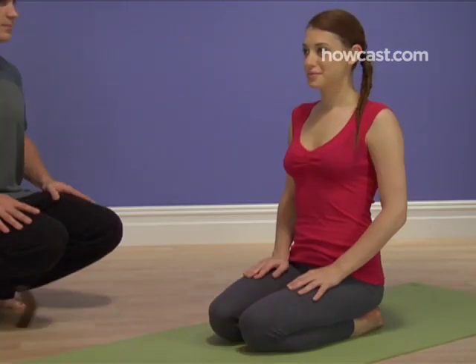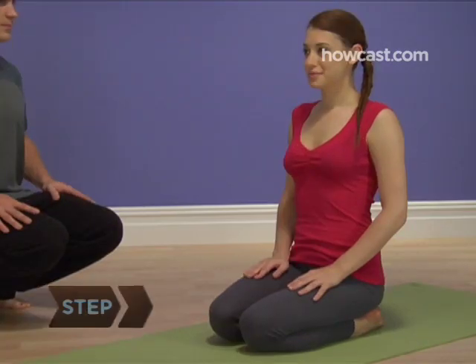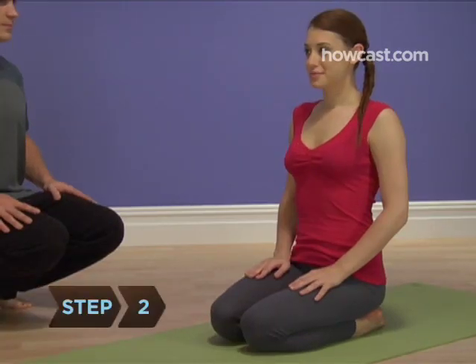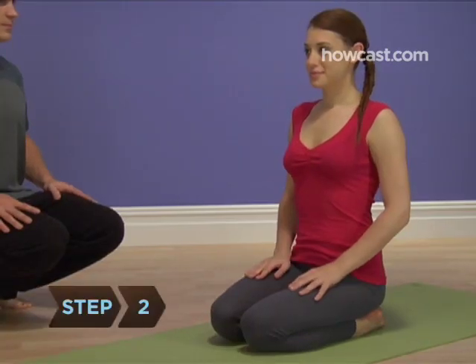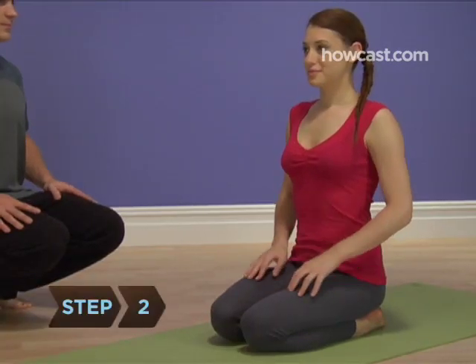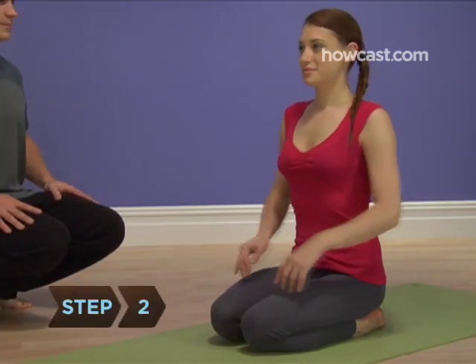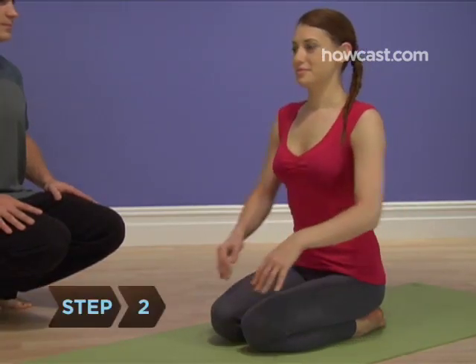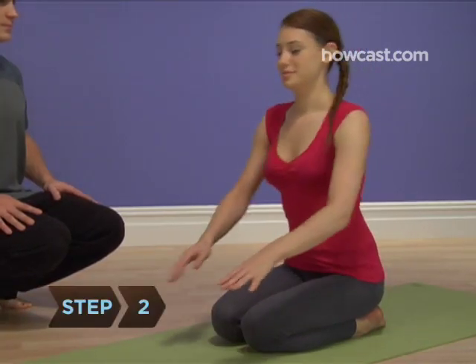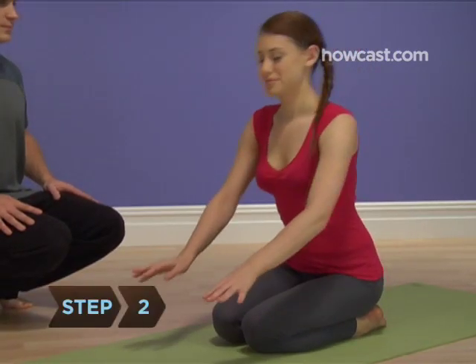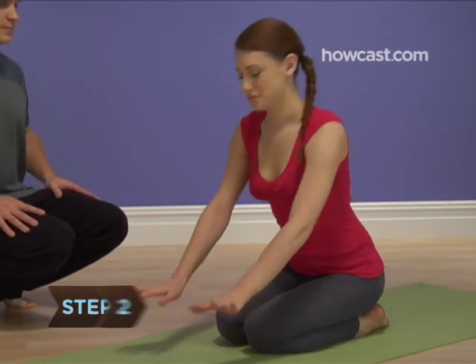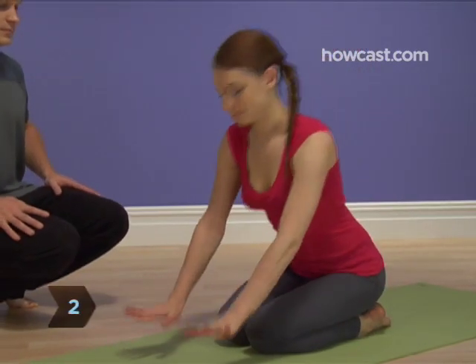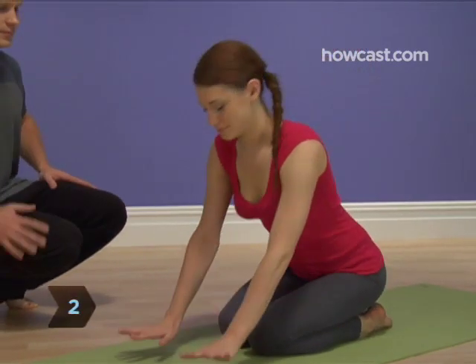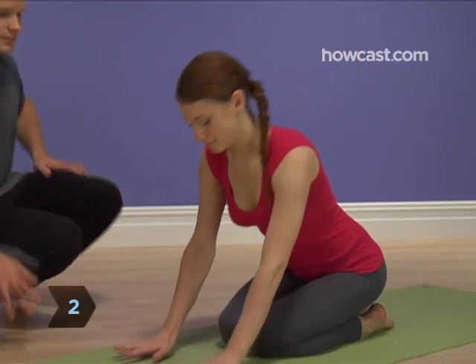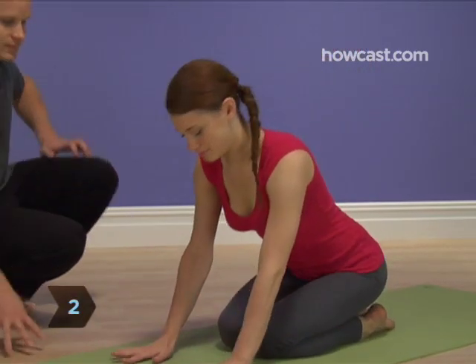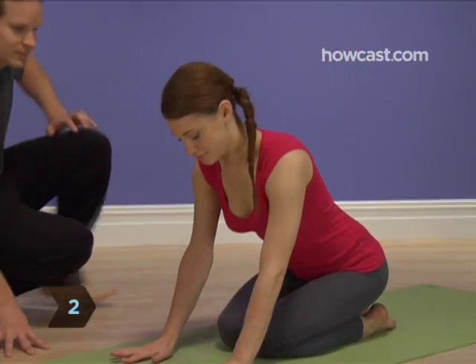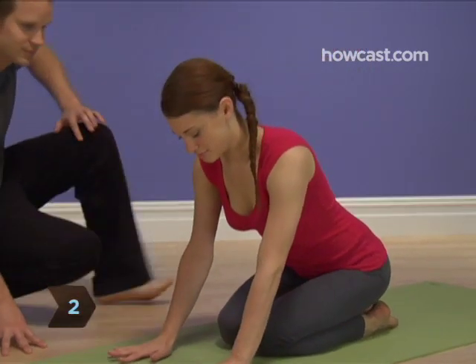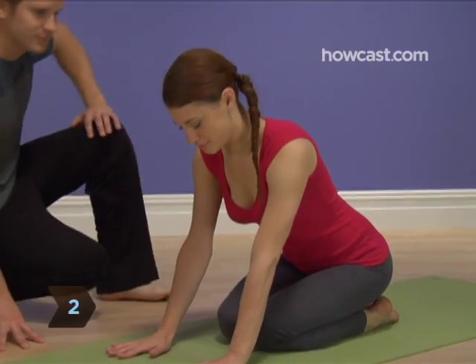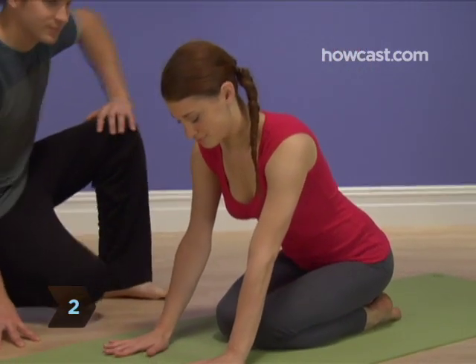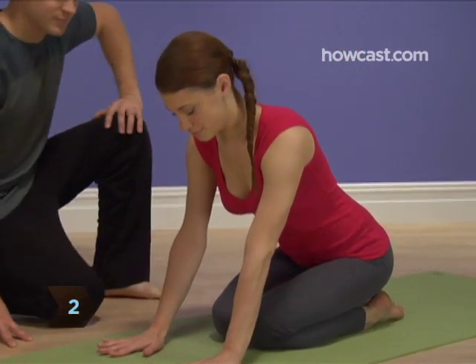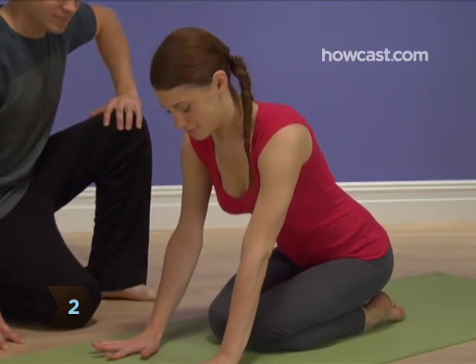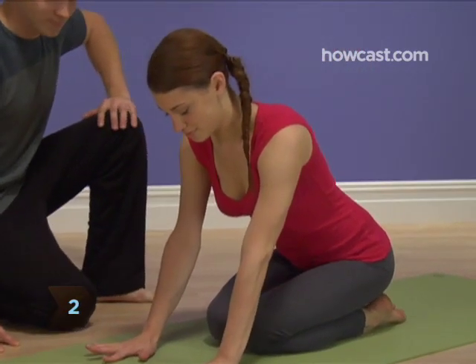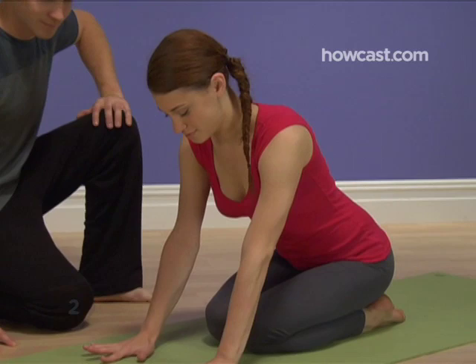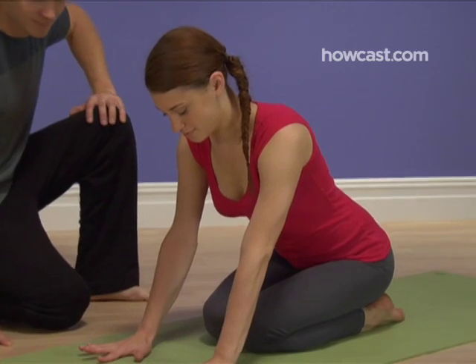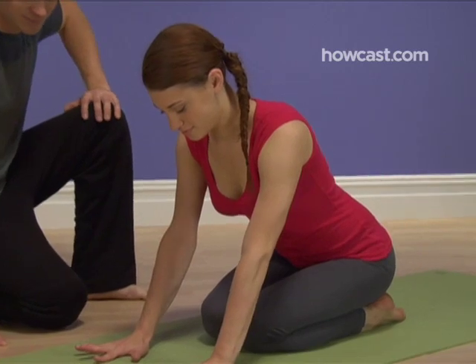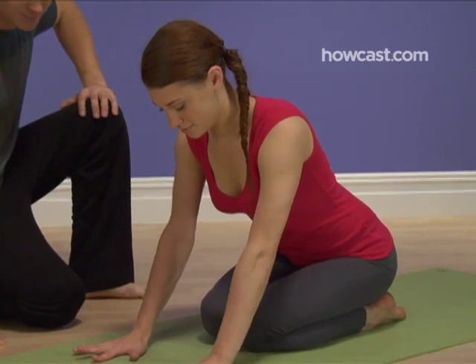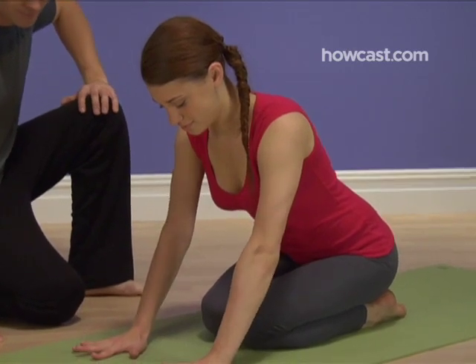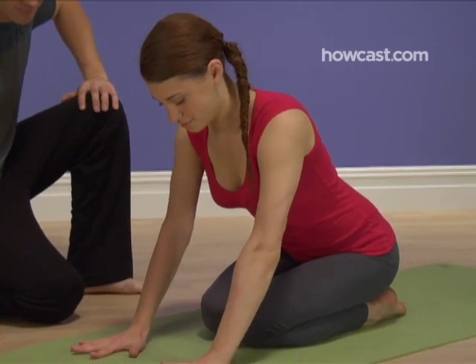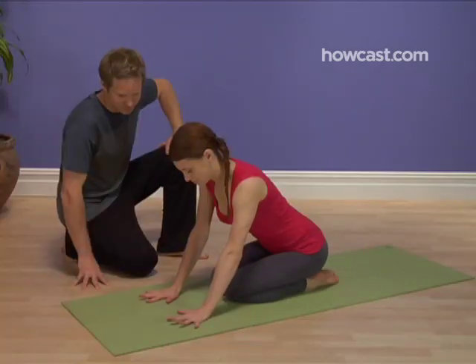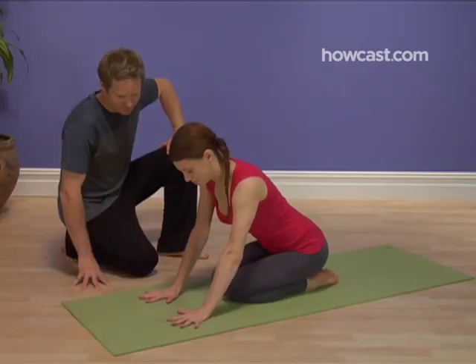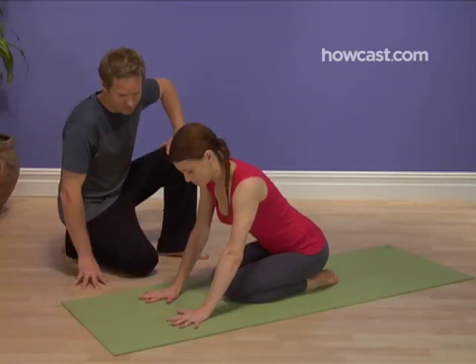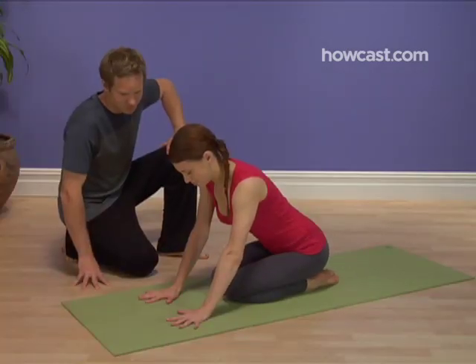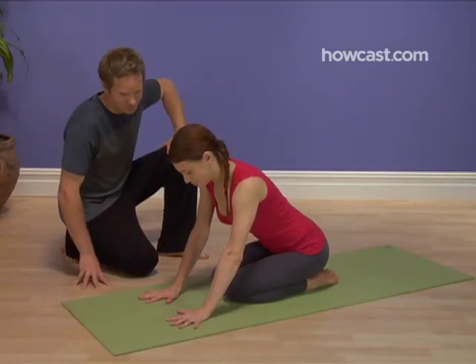Step 2. Exhale and place your hands on the floor, shoulder-width apart with your fingers spread out, about two feet in front of your knees.